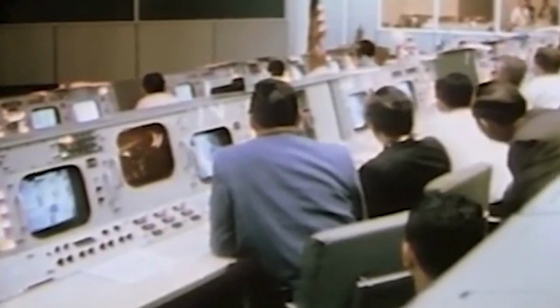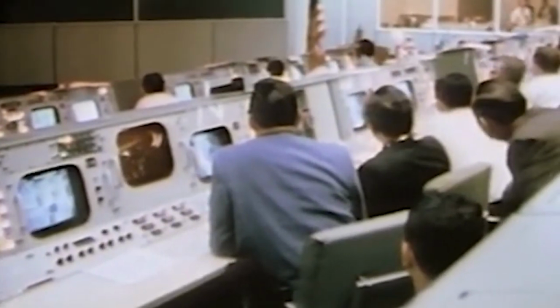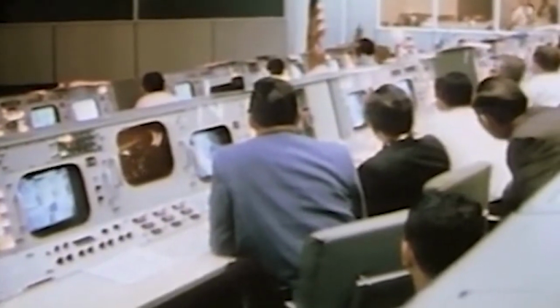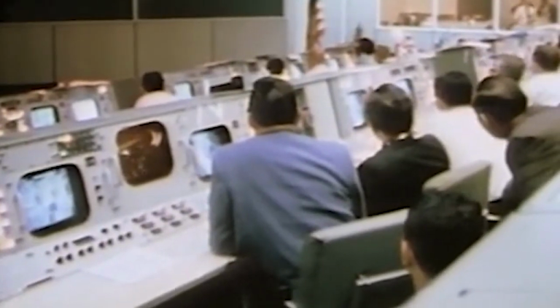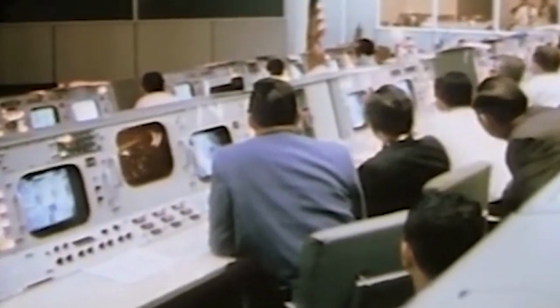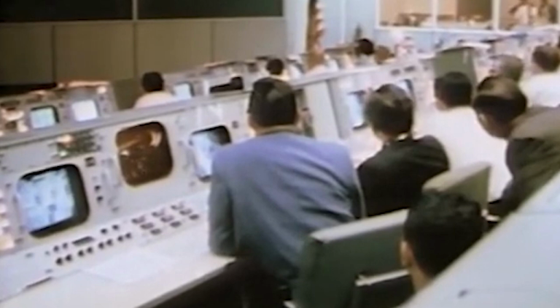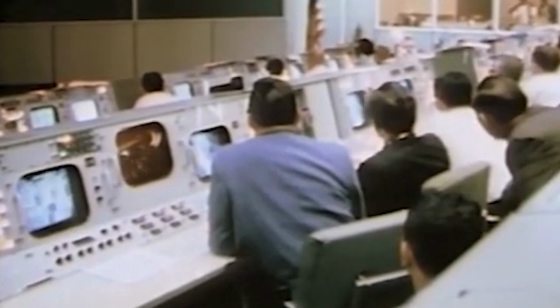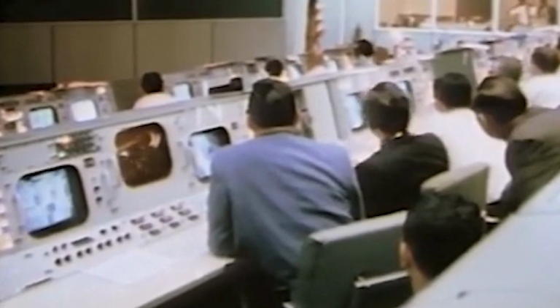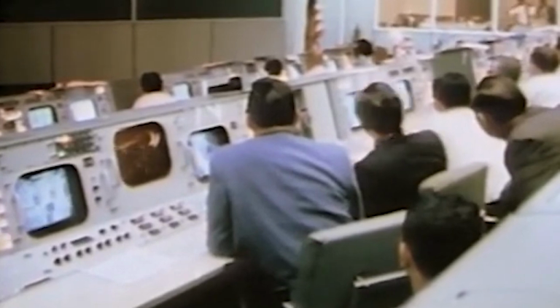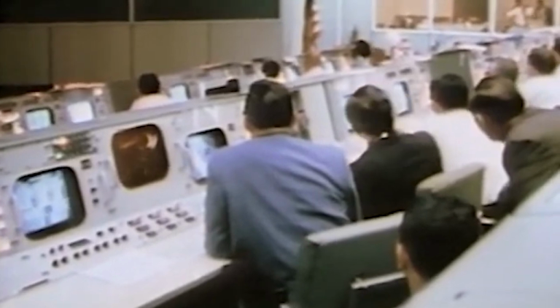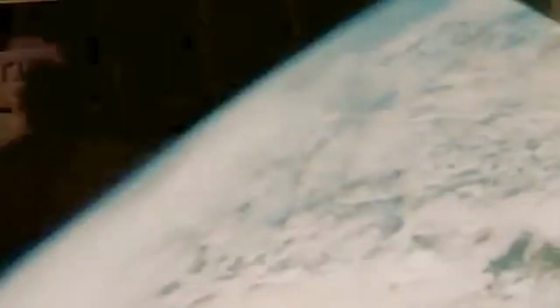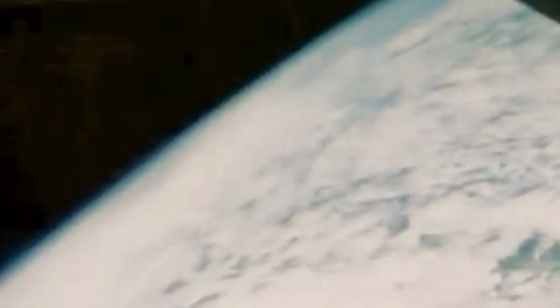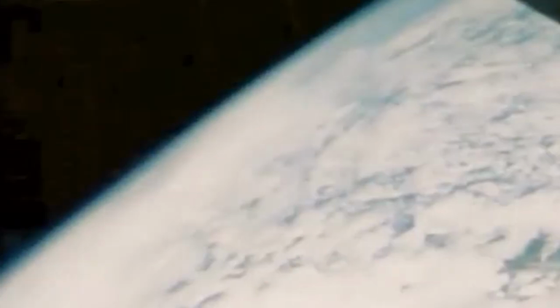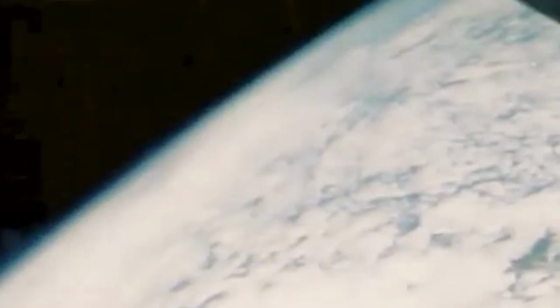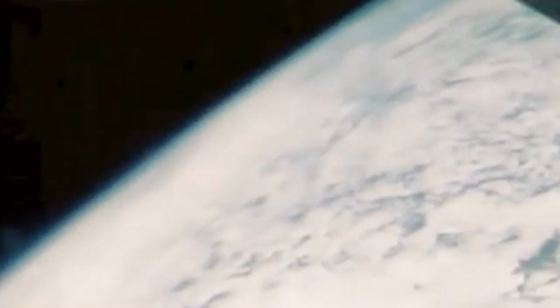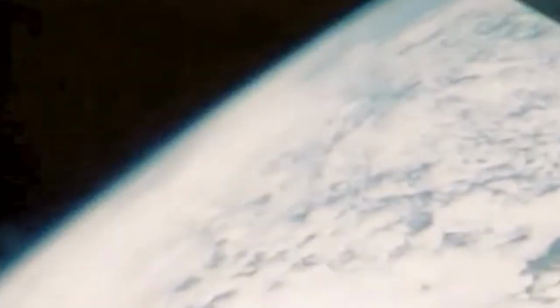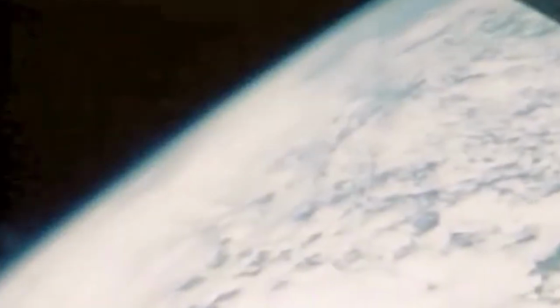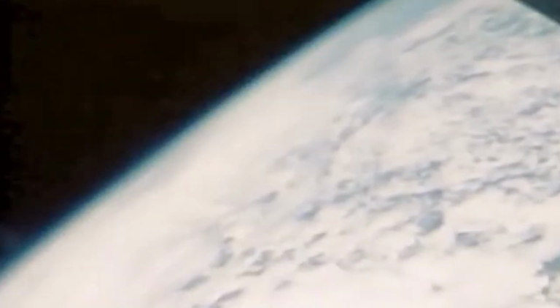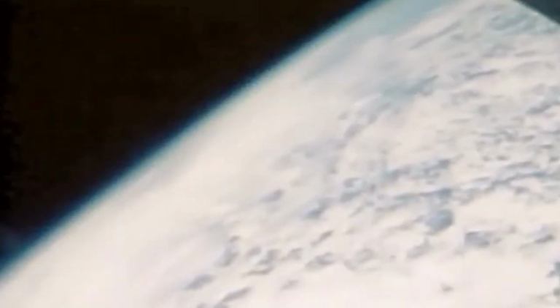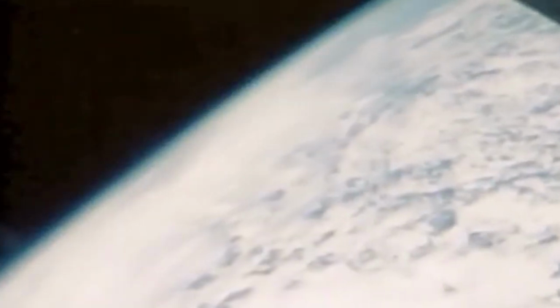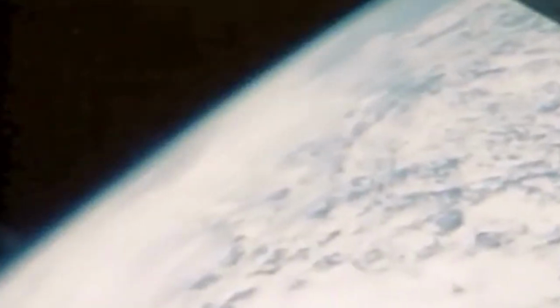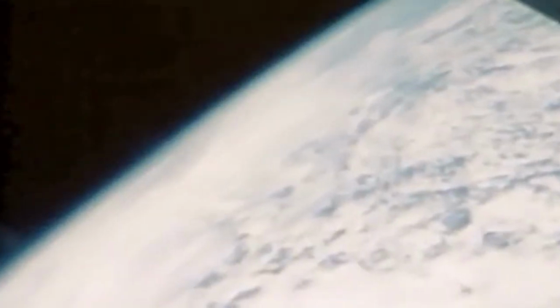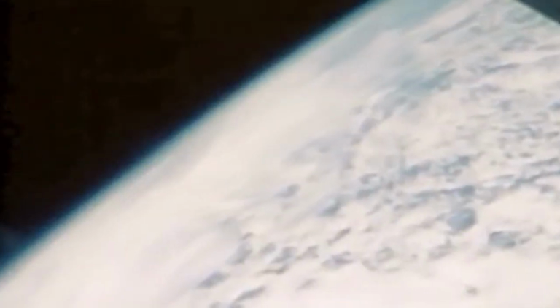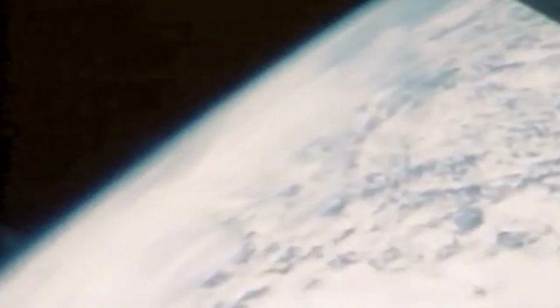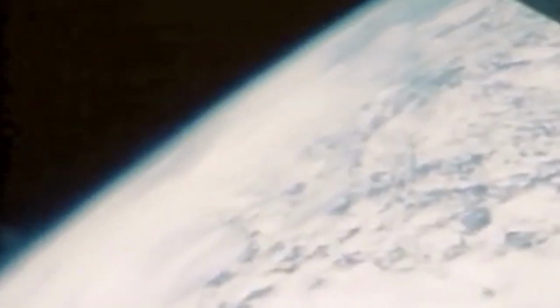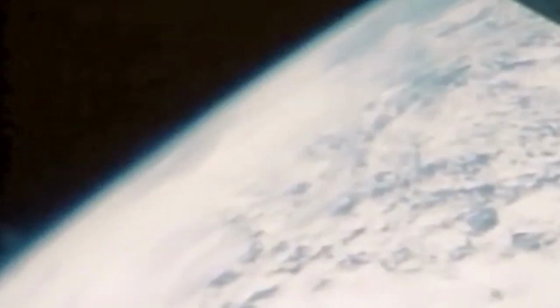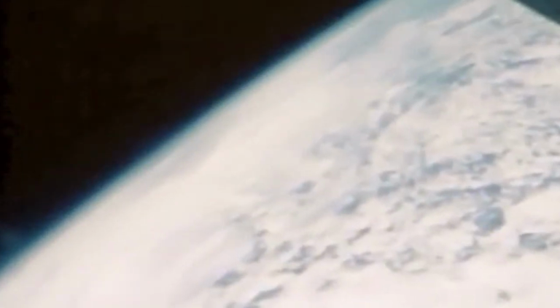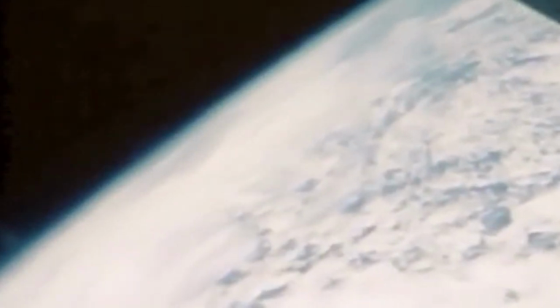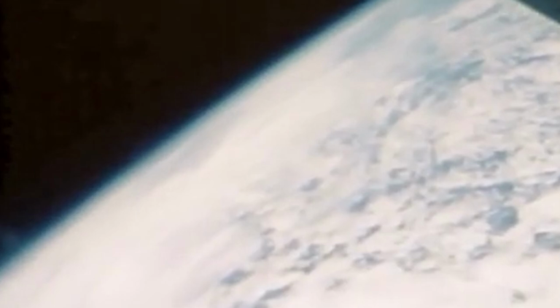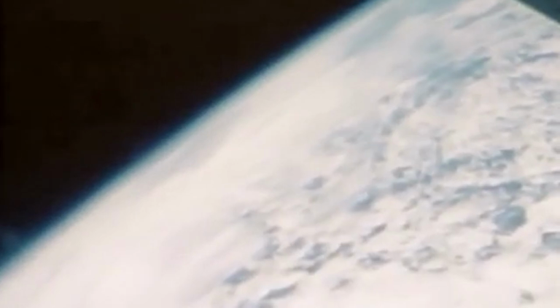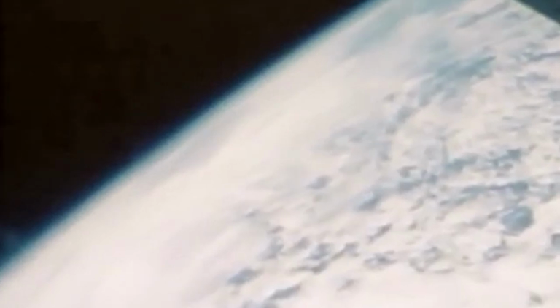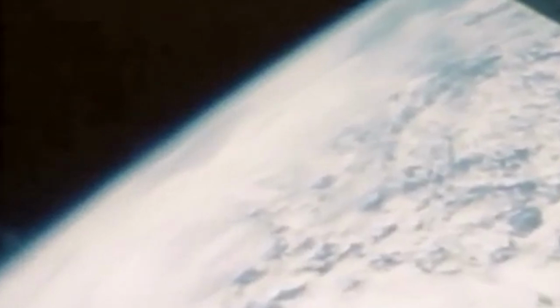Houston at five minutes — you're all go. All your systems are looking great. Roger. Five minutes, 10 seconds. All right, you're right on the track.